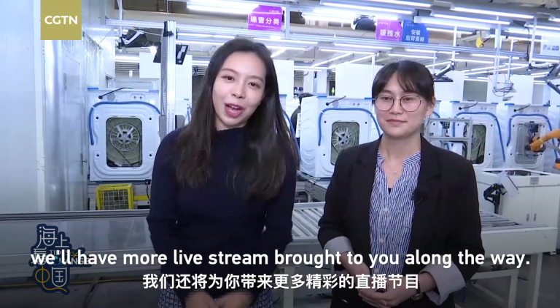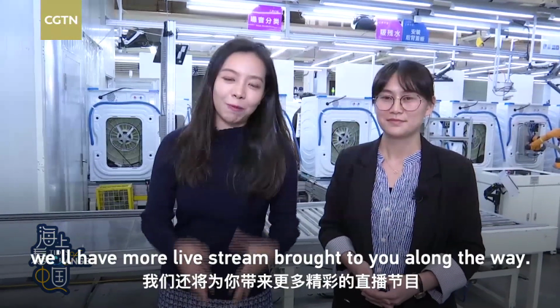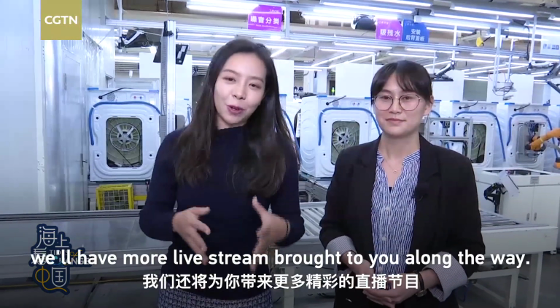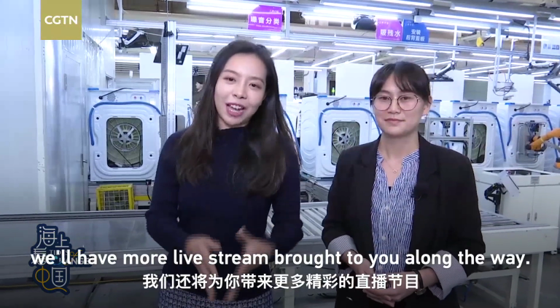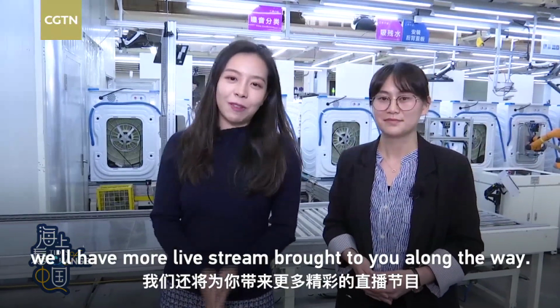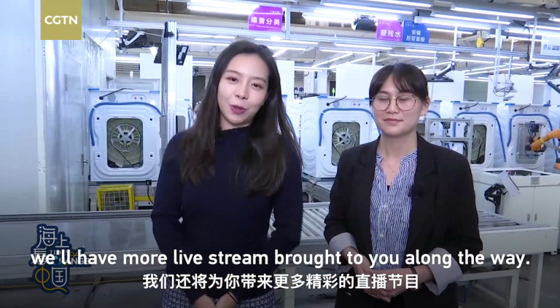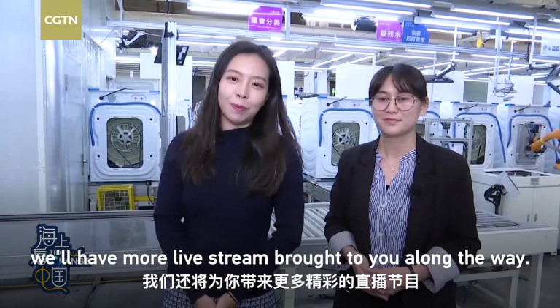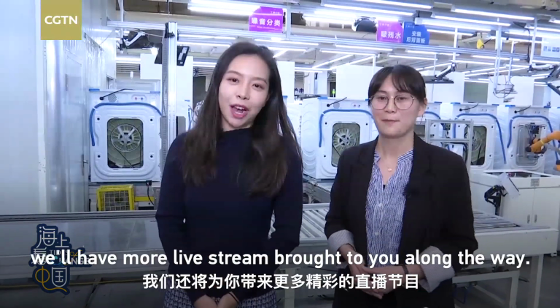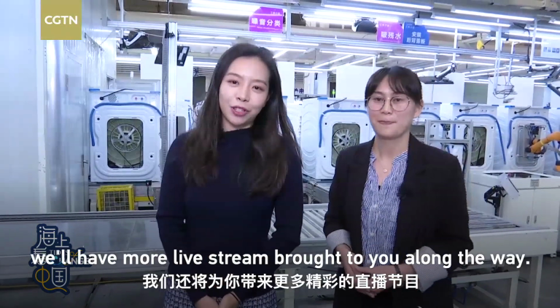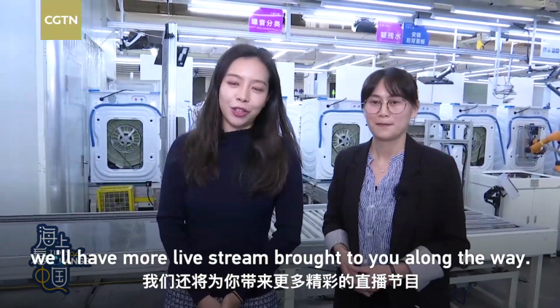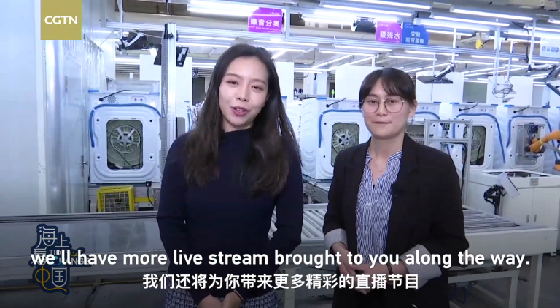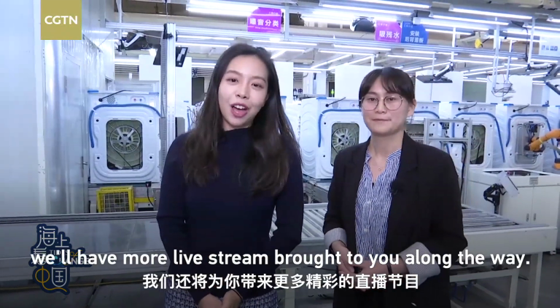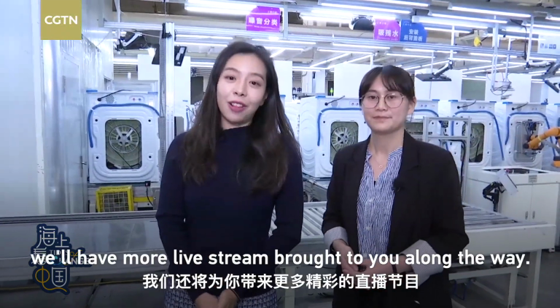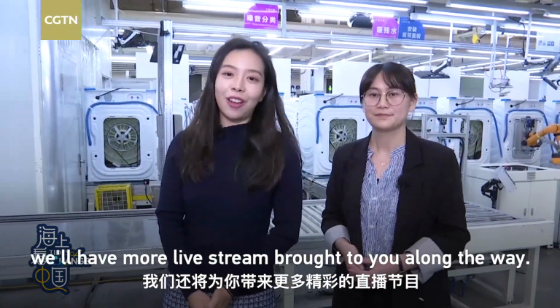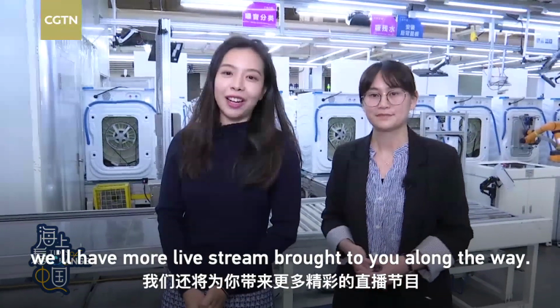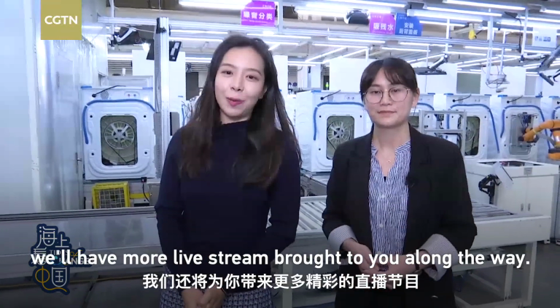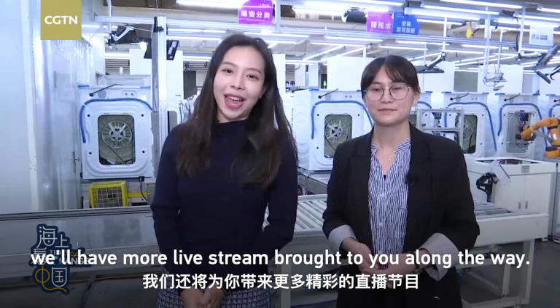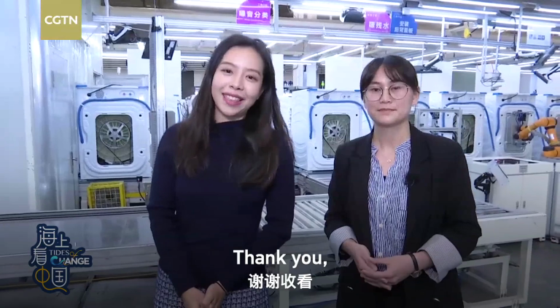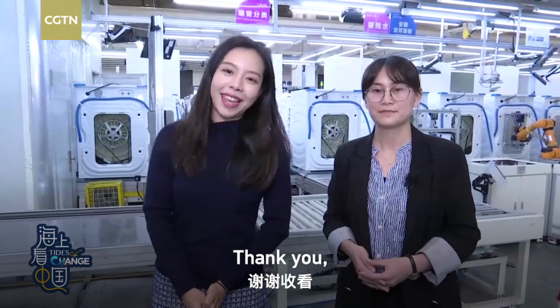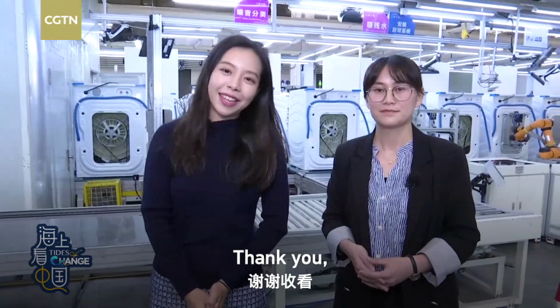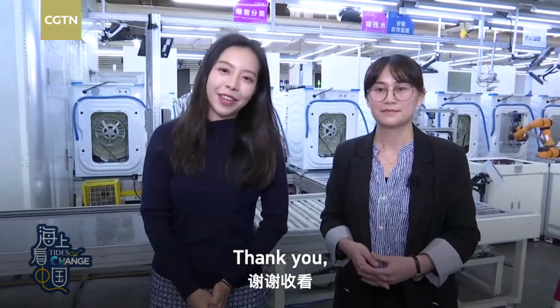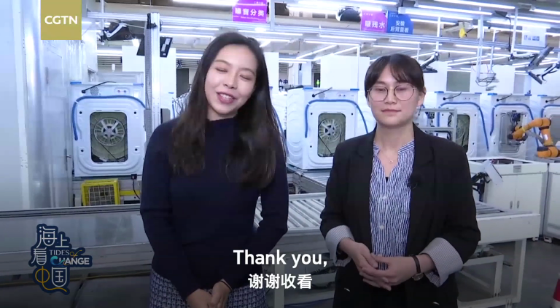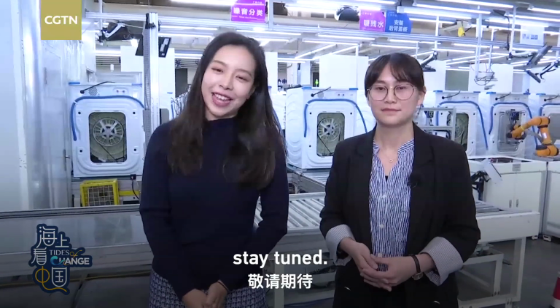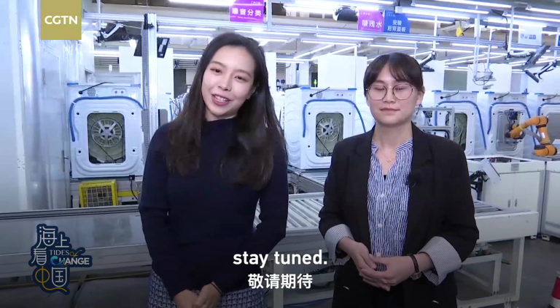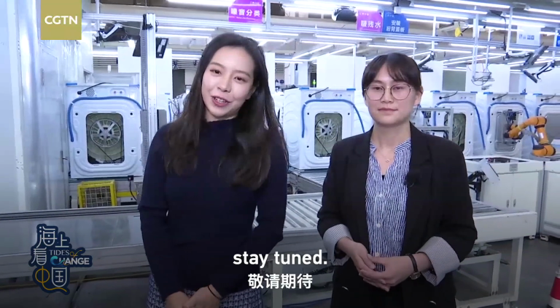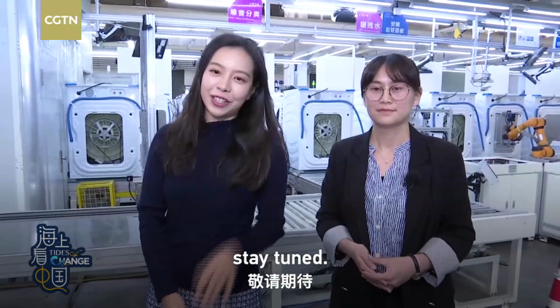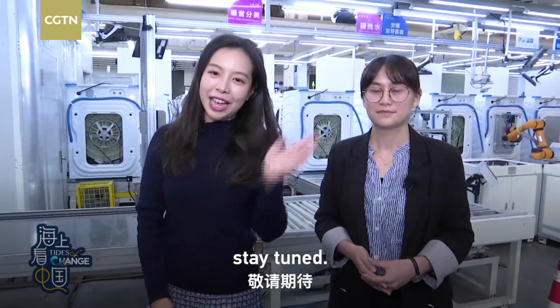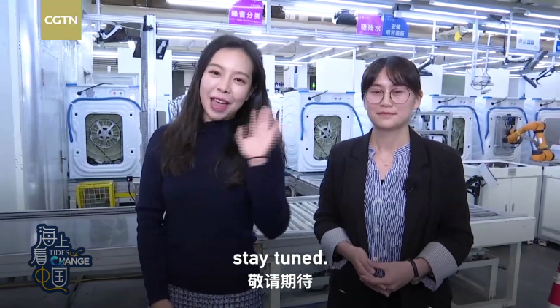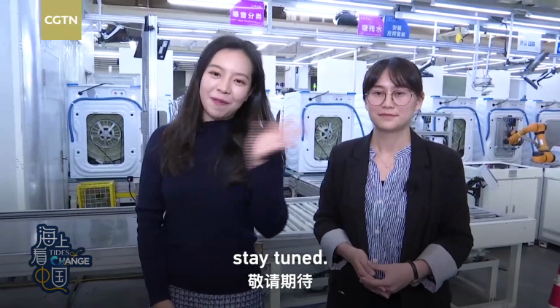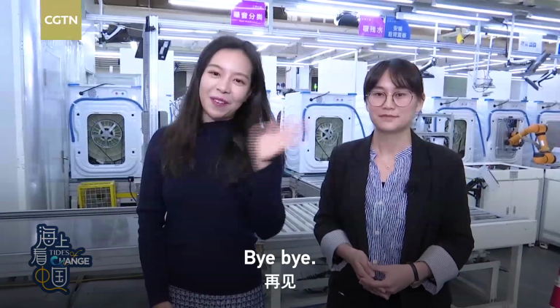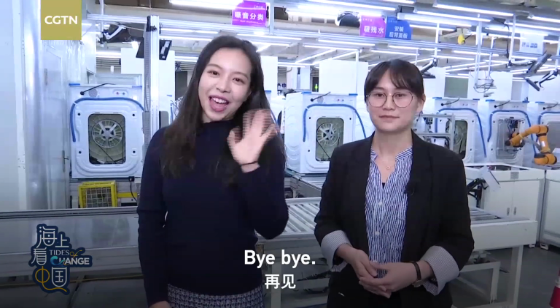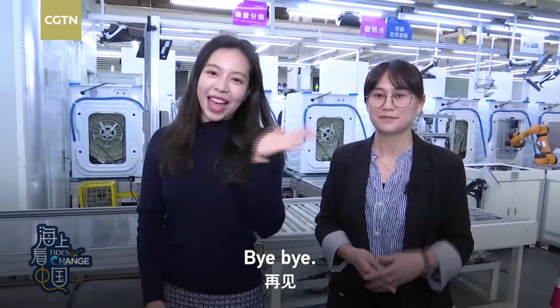We'll have more live streams brought to you along the way. Thank you. Stay tuned. Bye-bye.